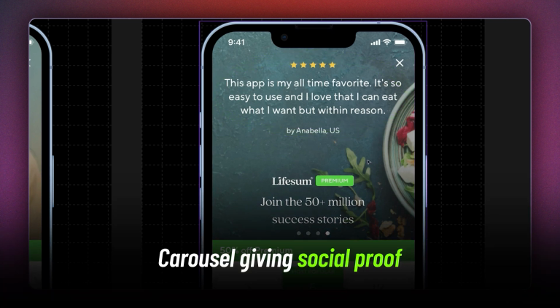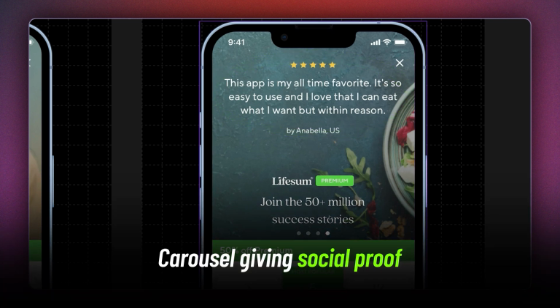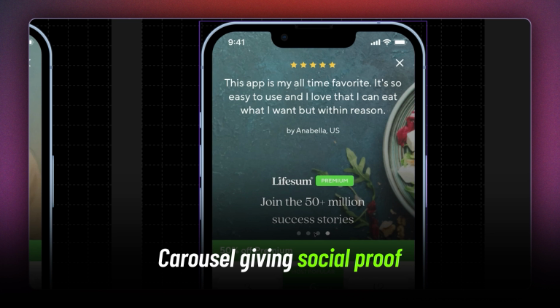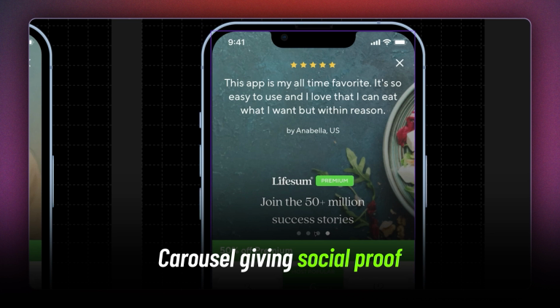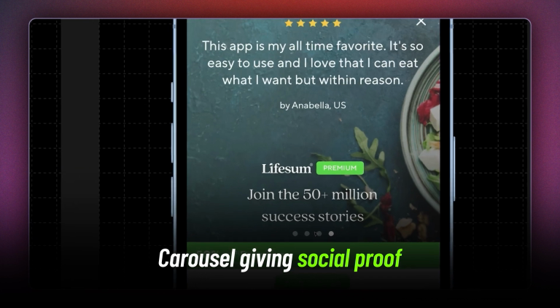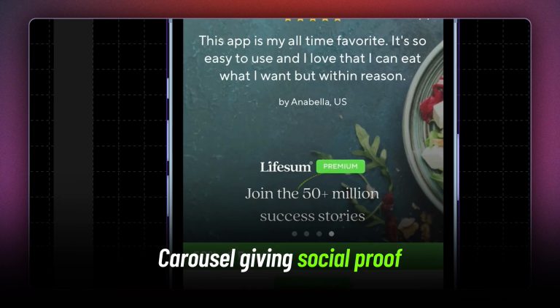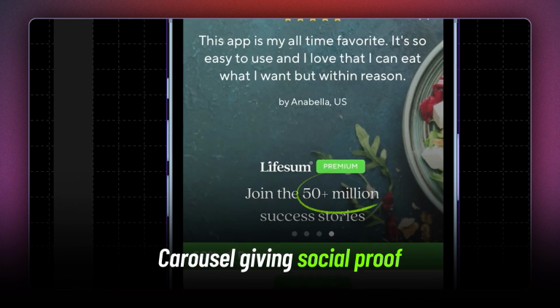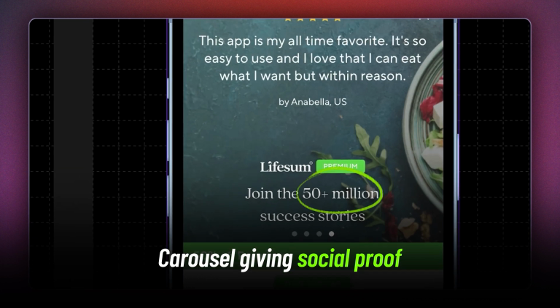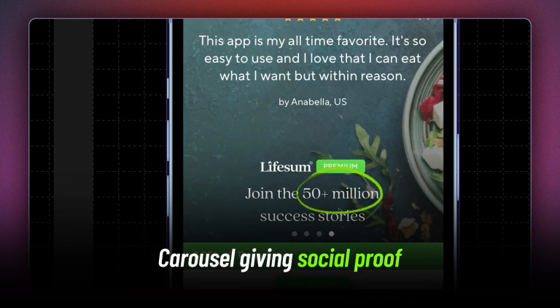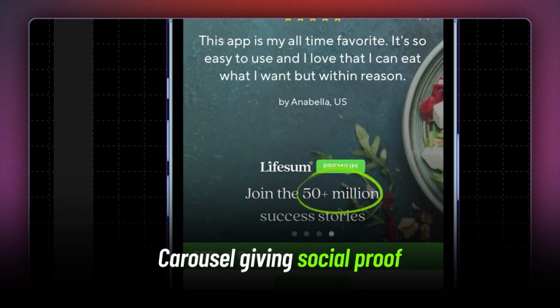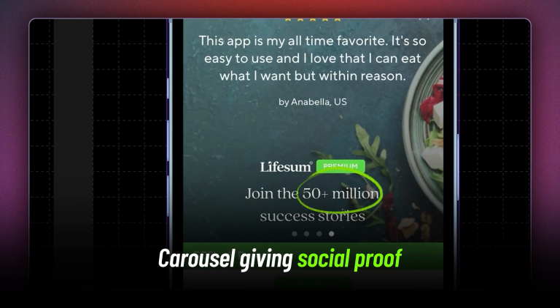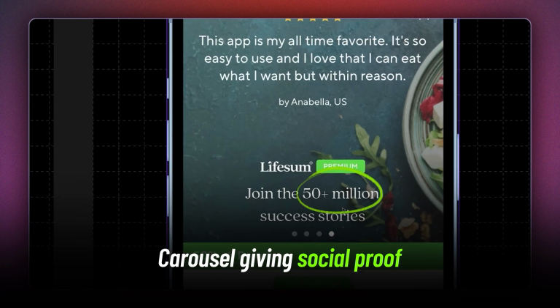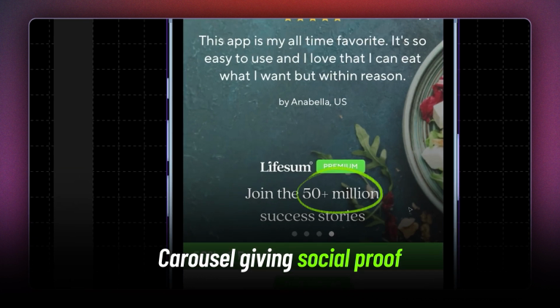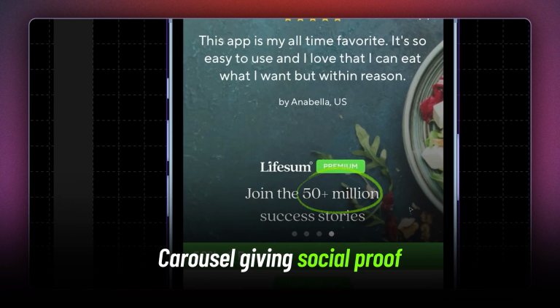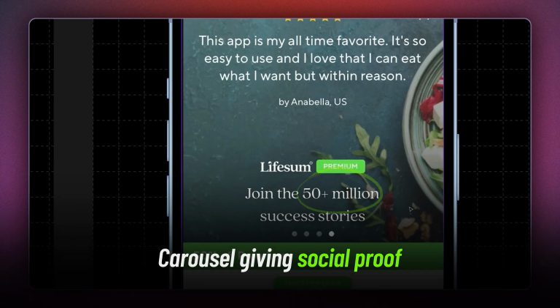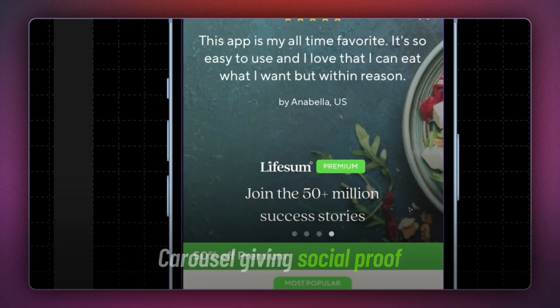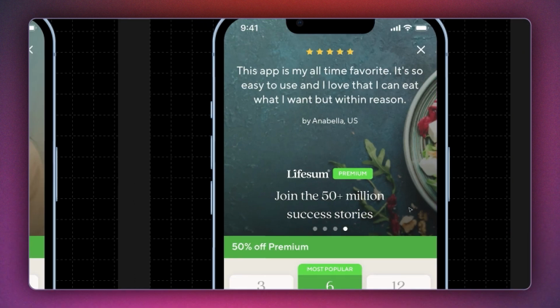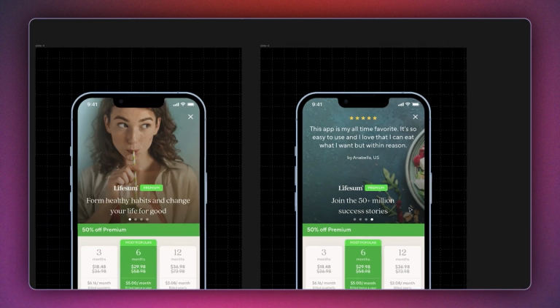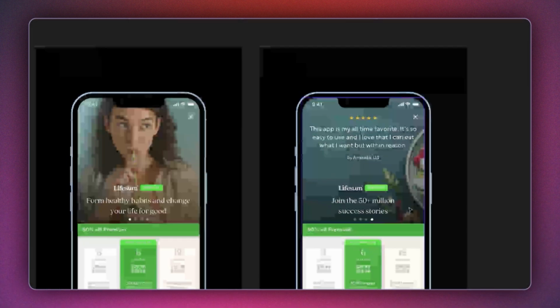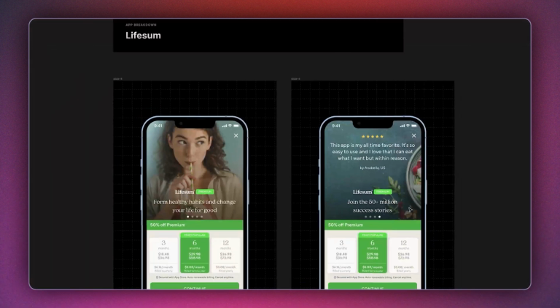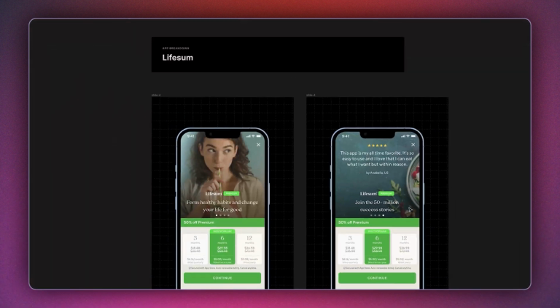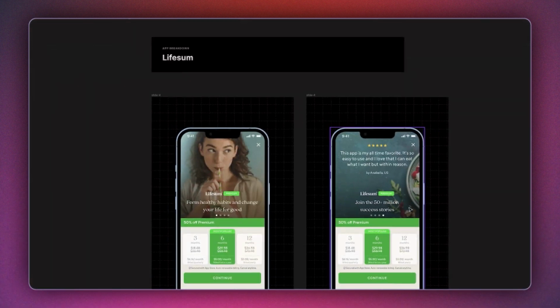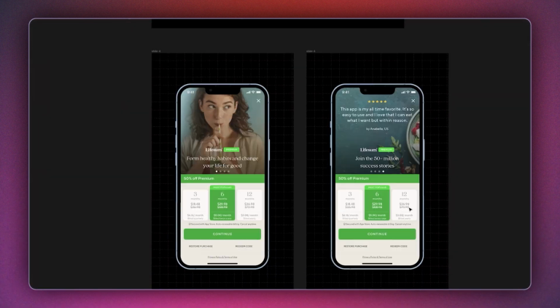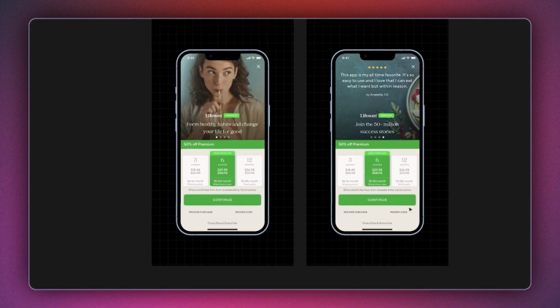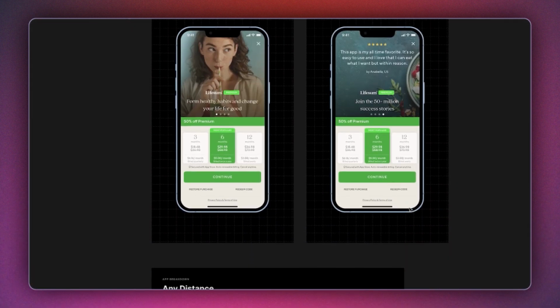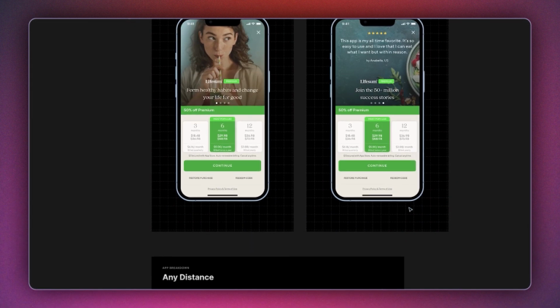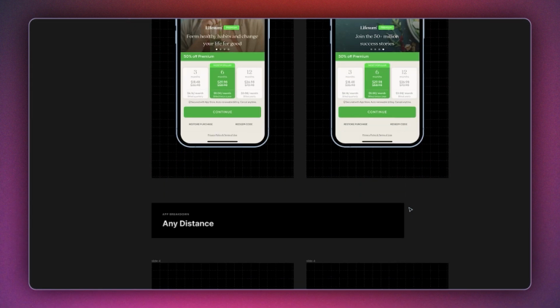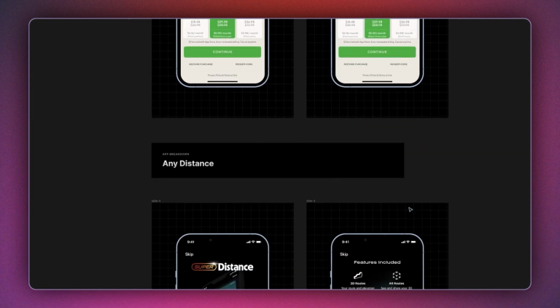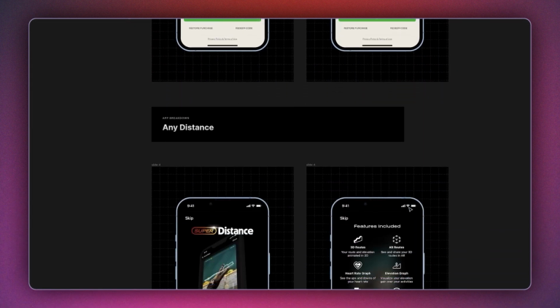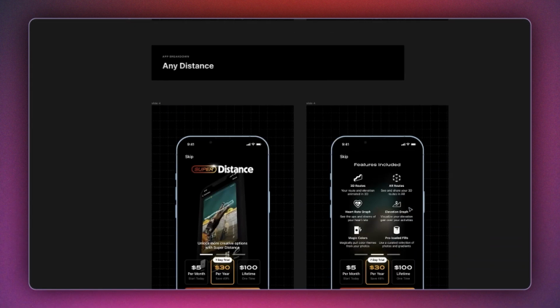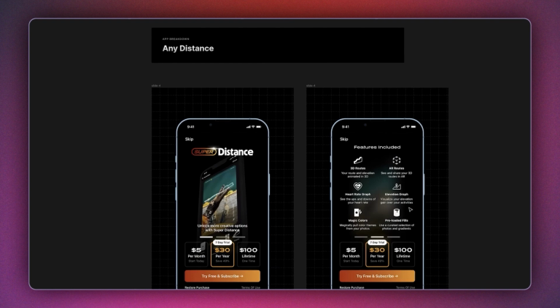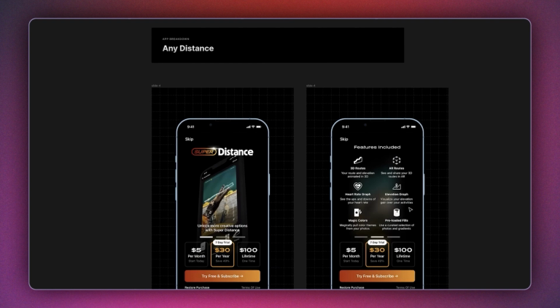This part makes the UI really sleek — they use a carousel on the top to give social proof. The fact that there are 50 plus million success stories will convince you a lot to get the pro plan.